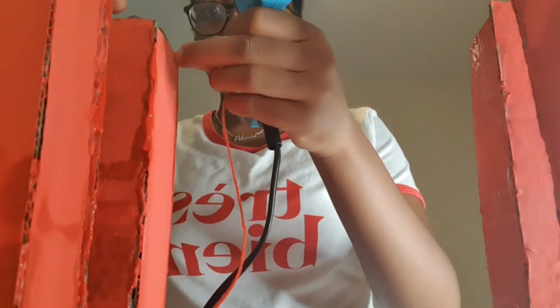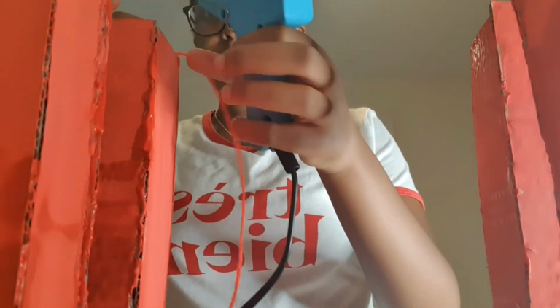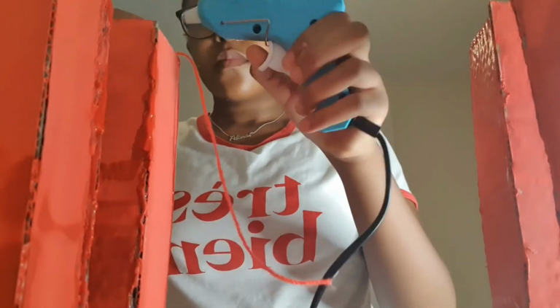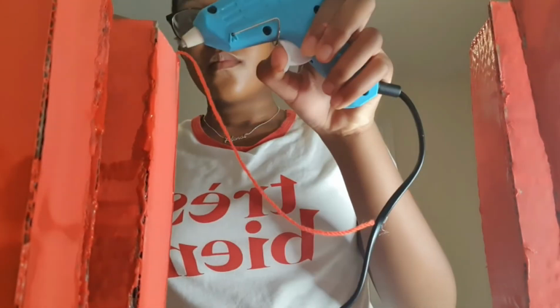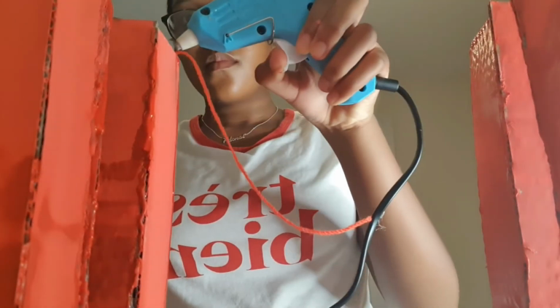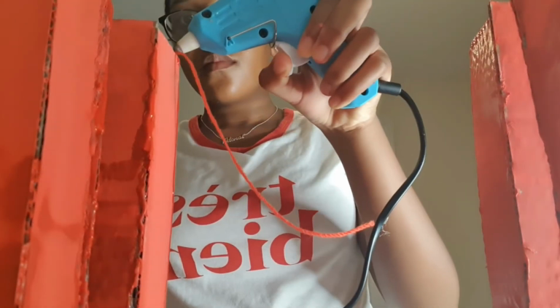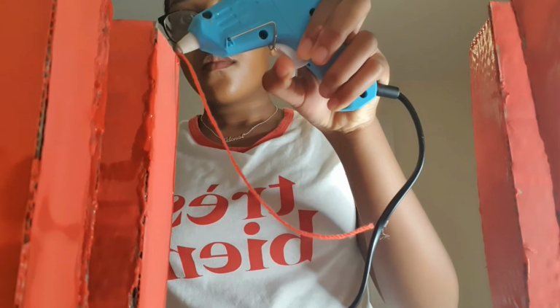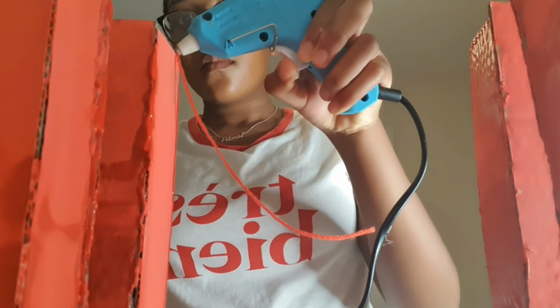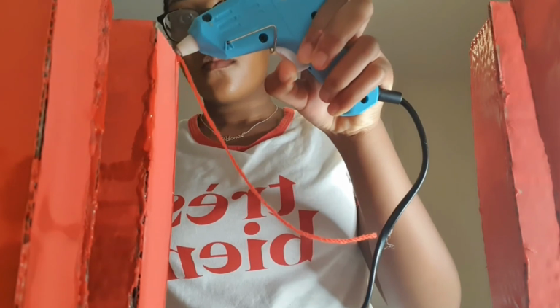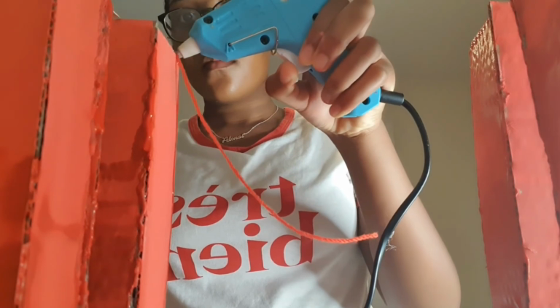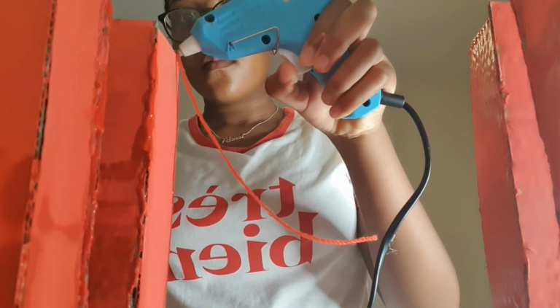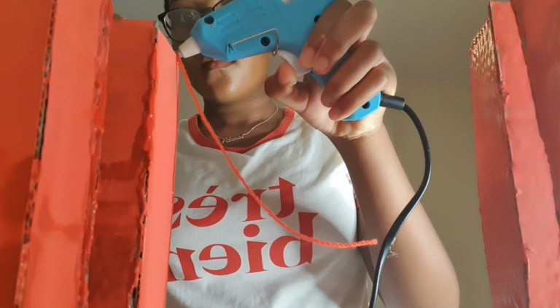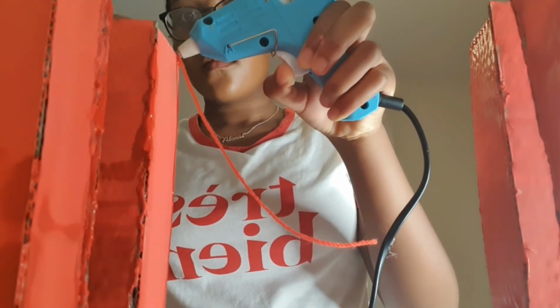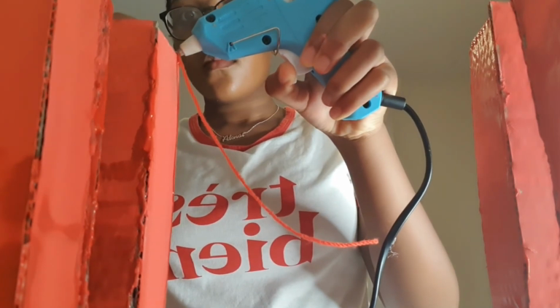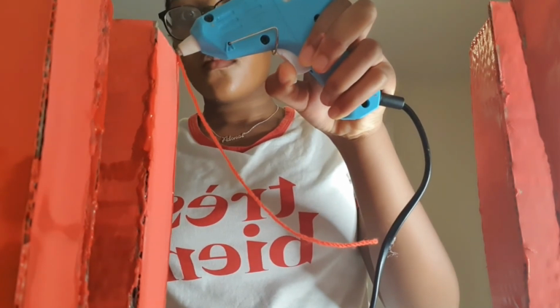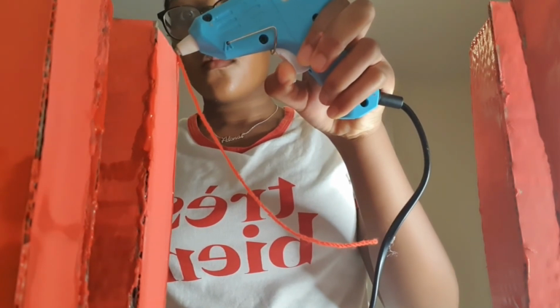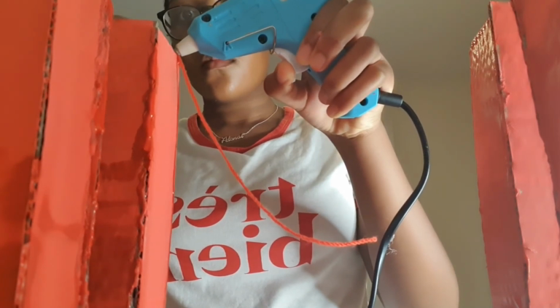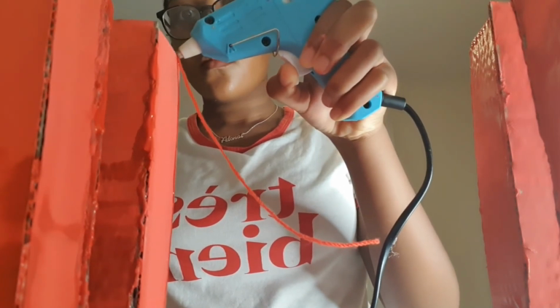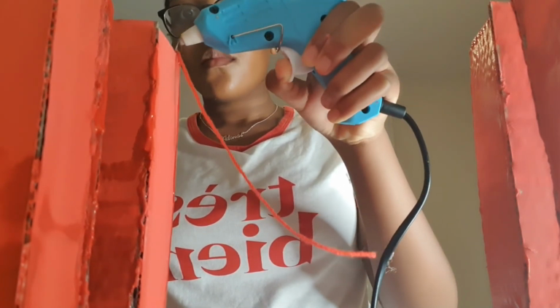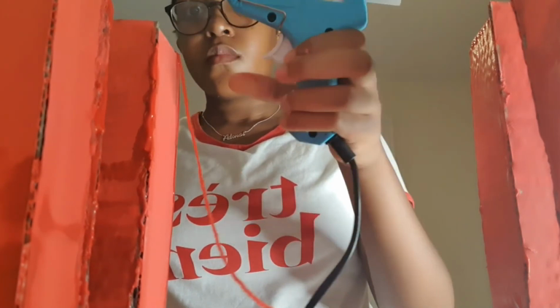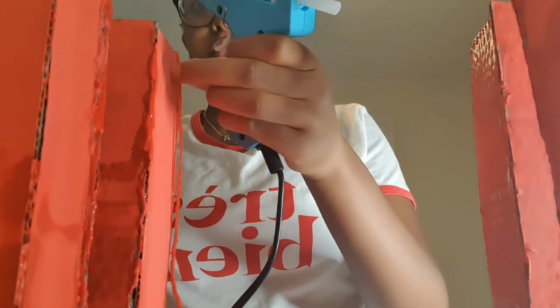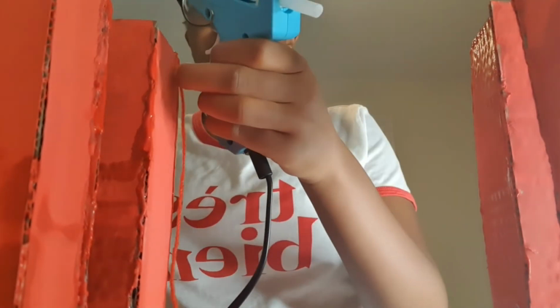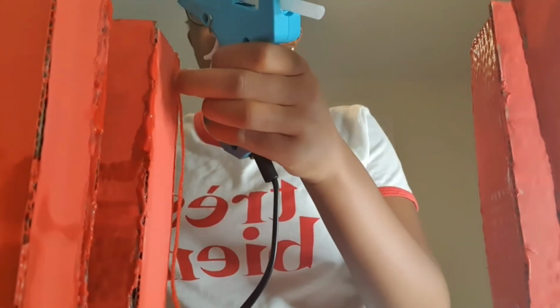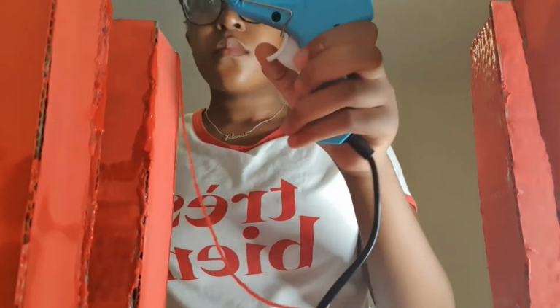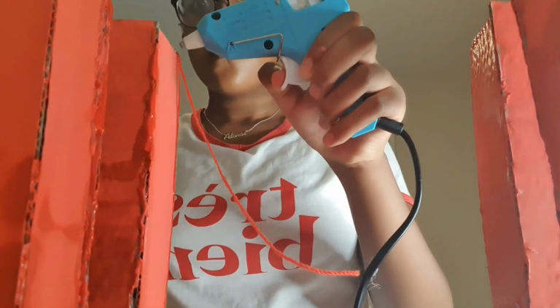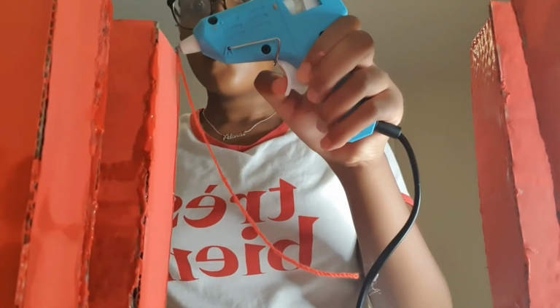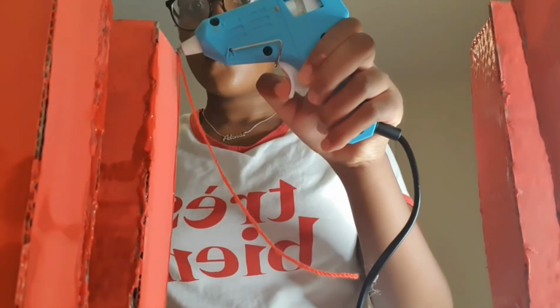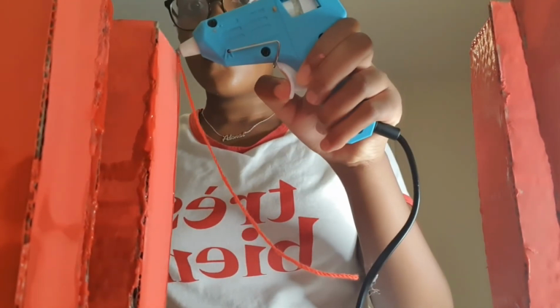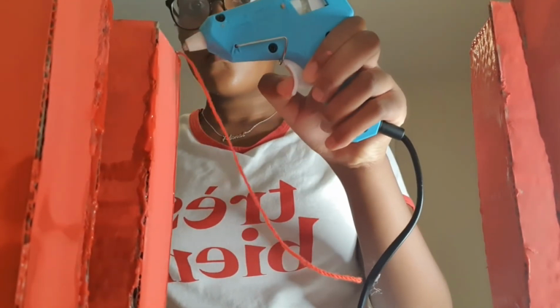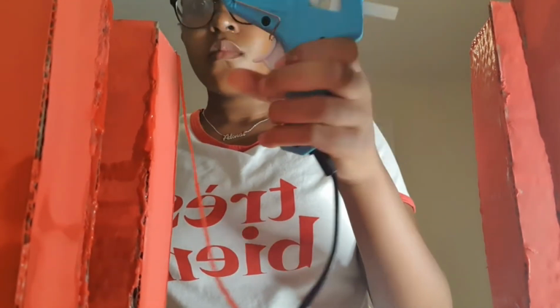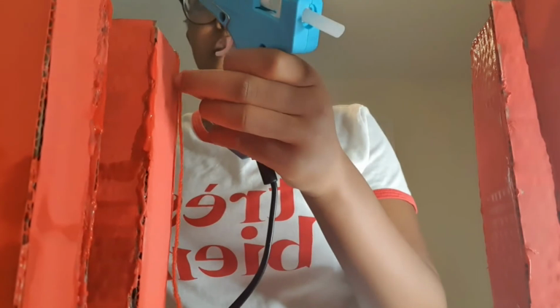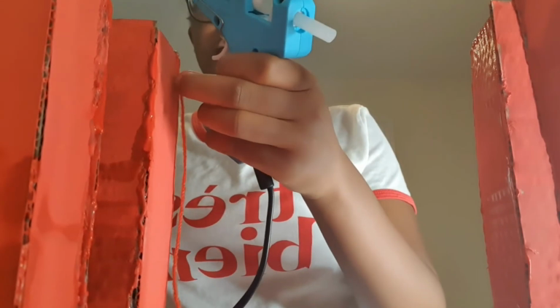Now I had to add the string. I secured it using my glue gun.